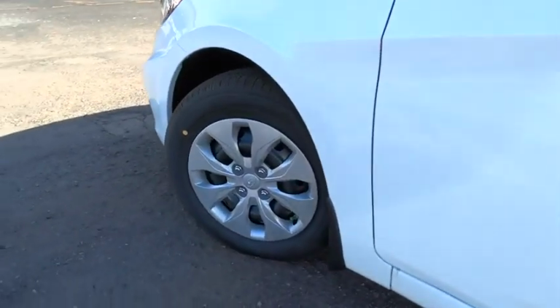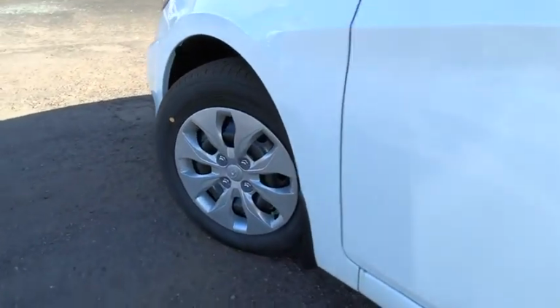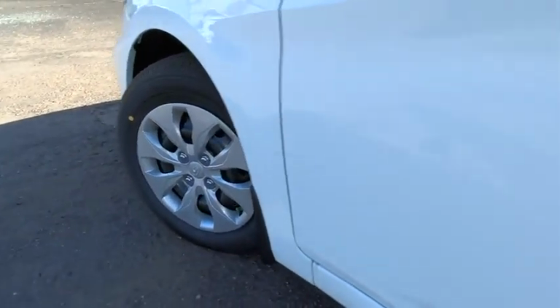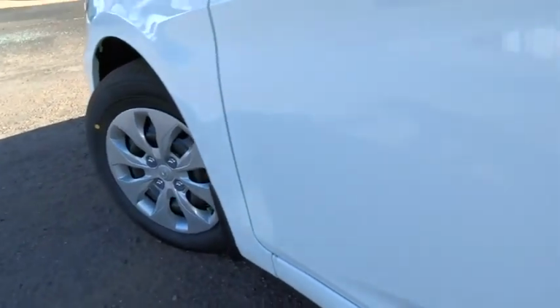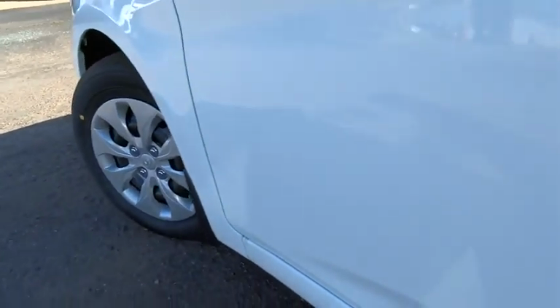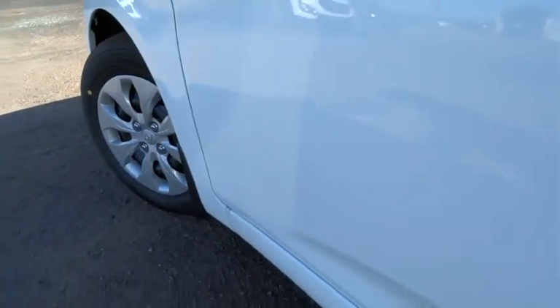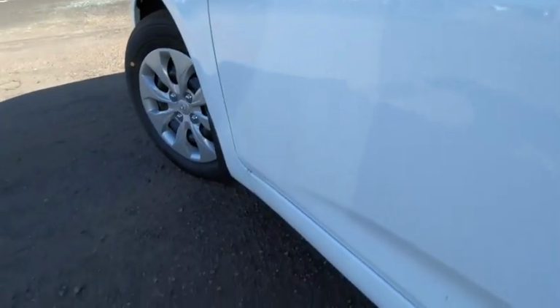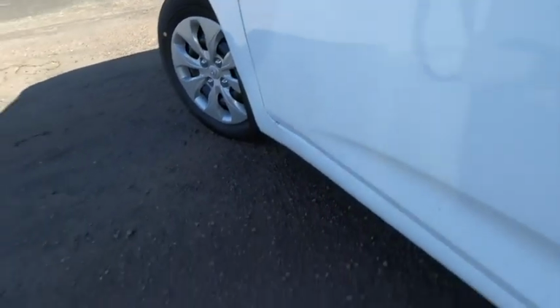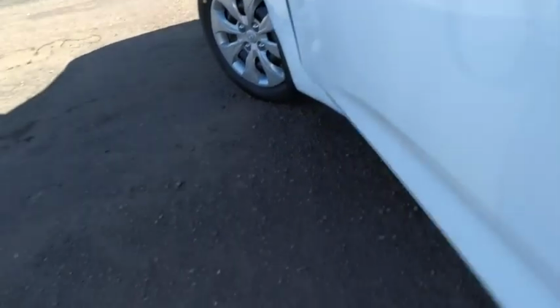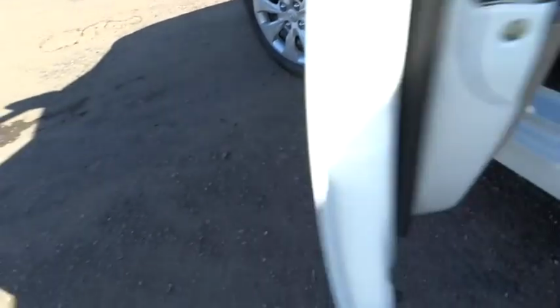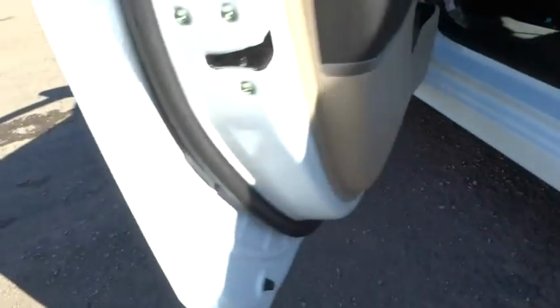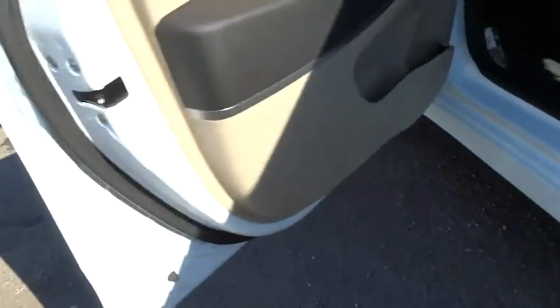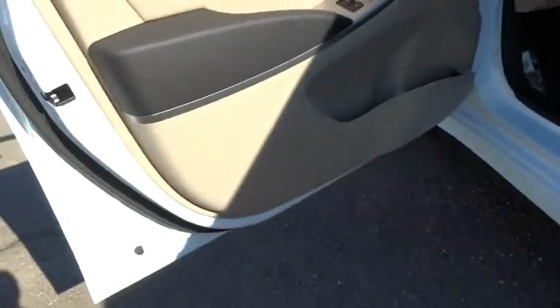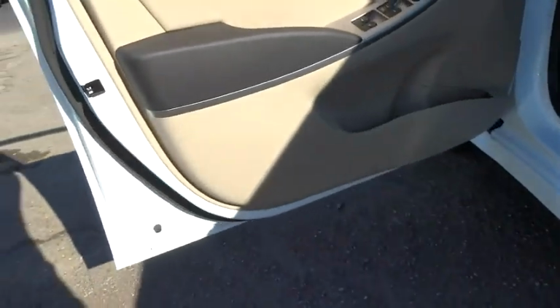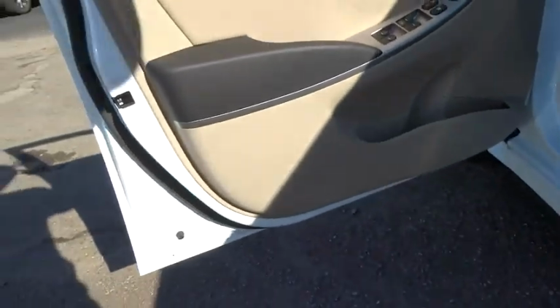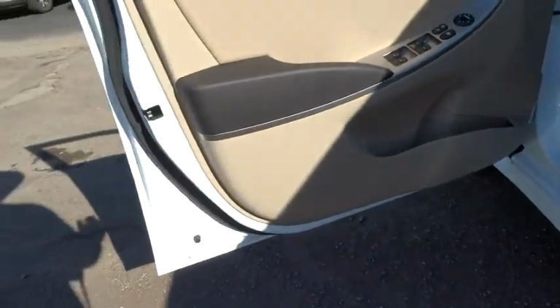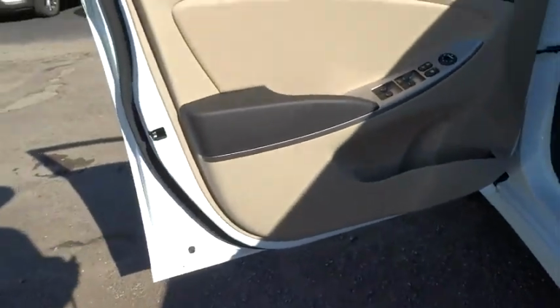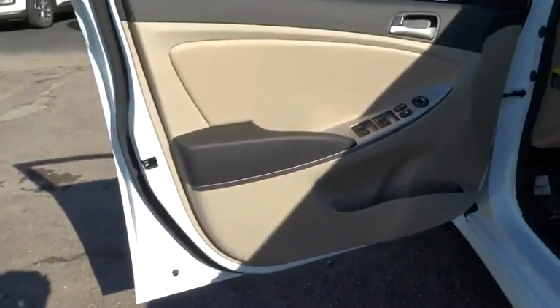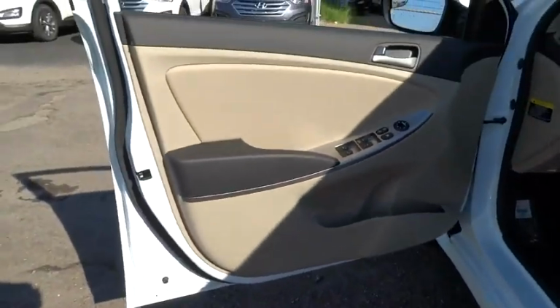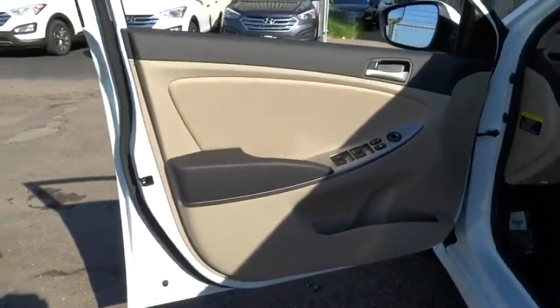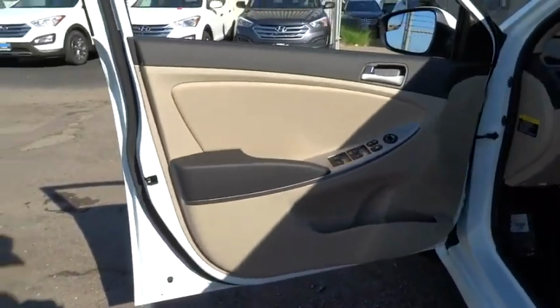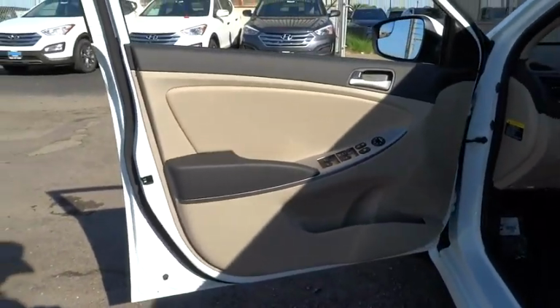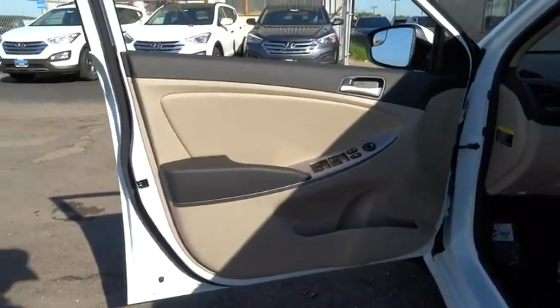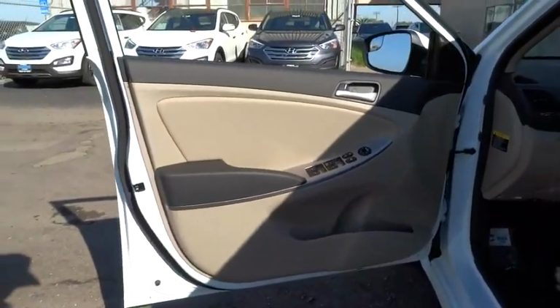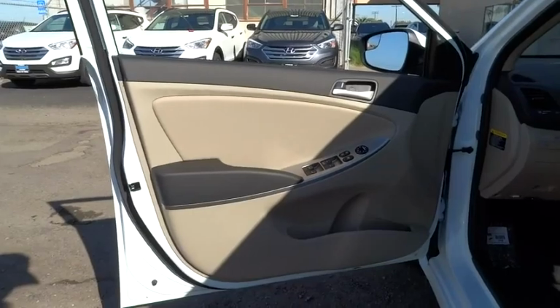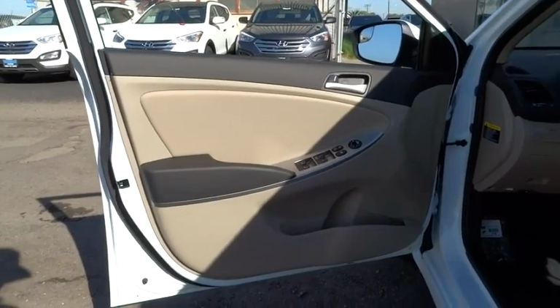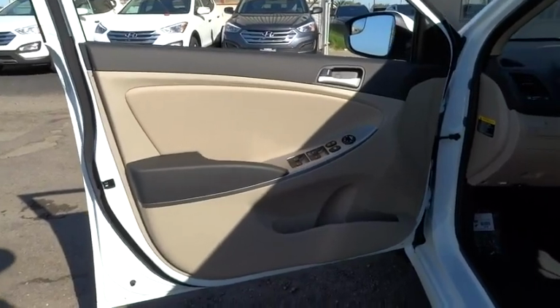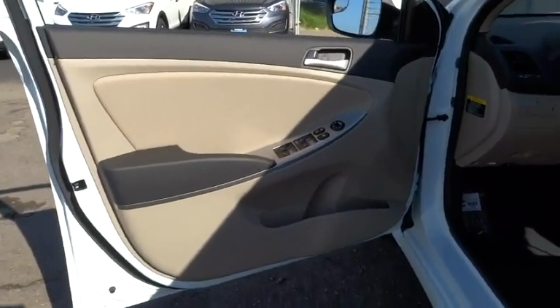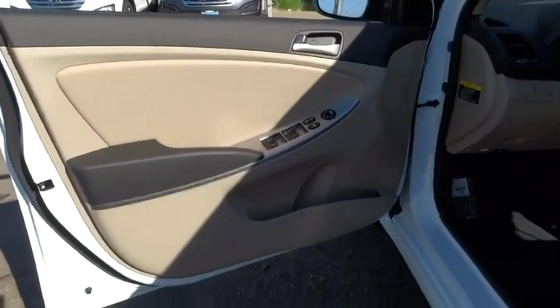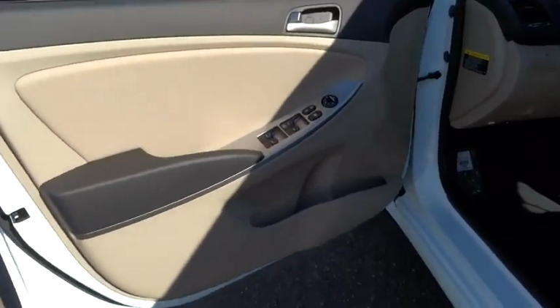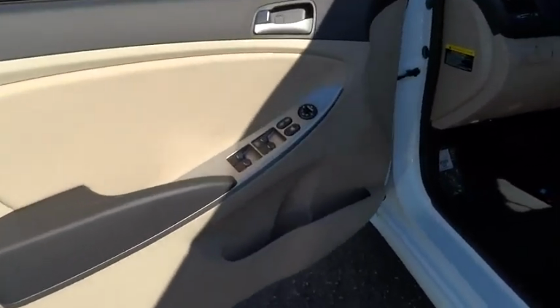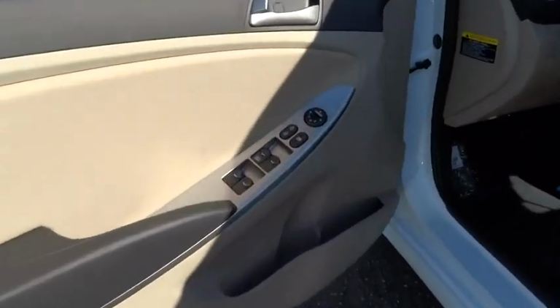Brake assist. If you like it online, you'll love it in your driveway. Take it for a spin today.